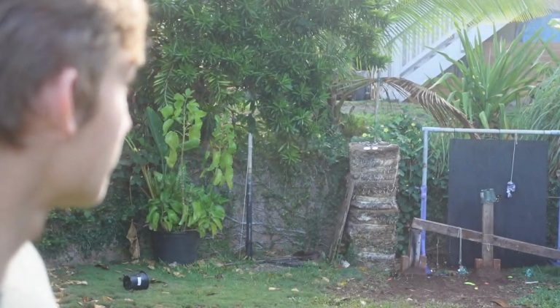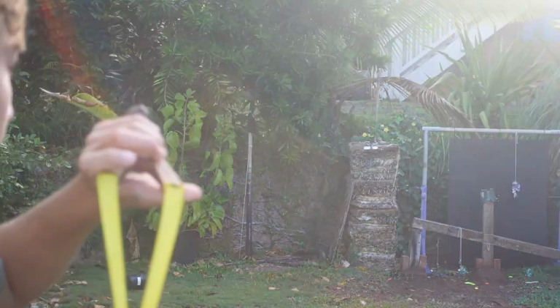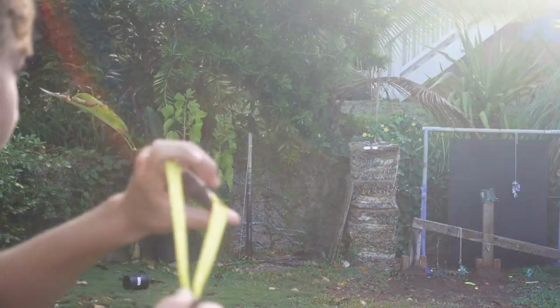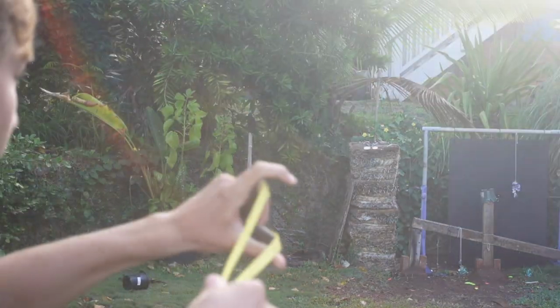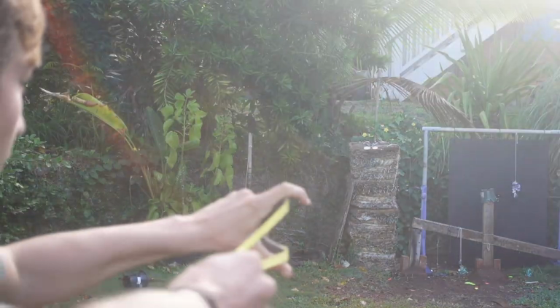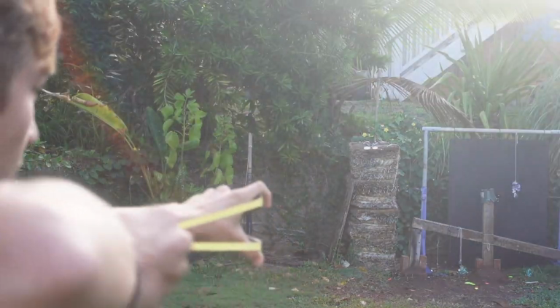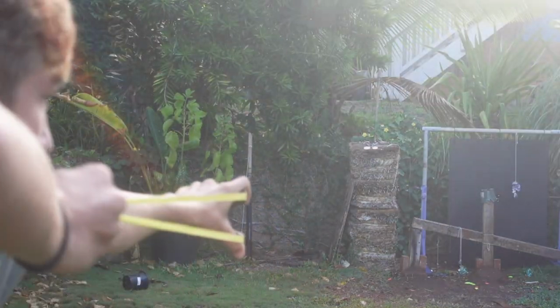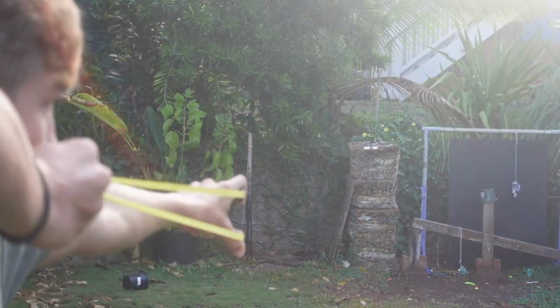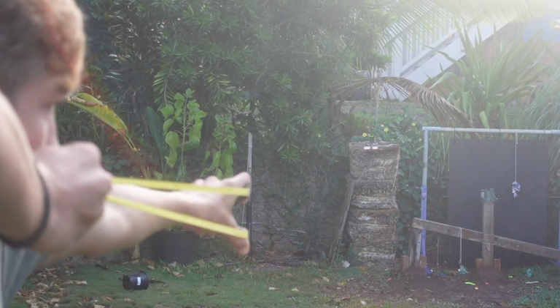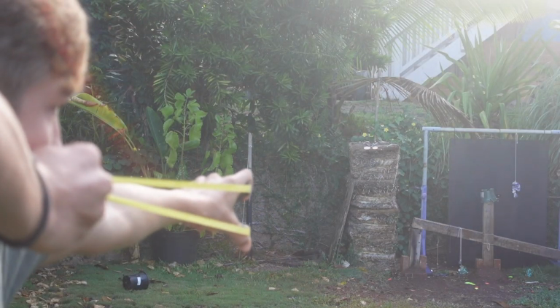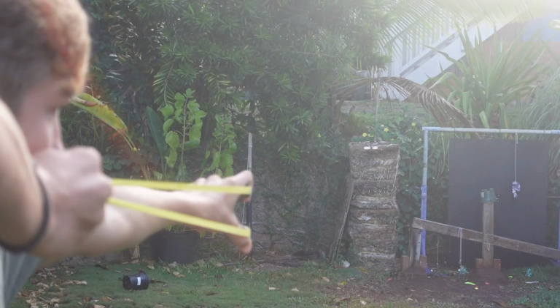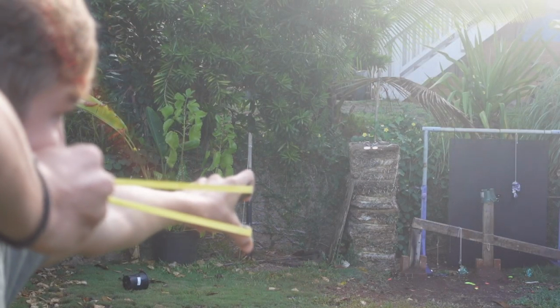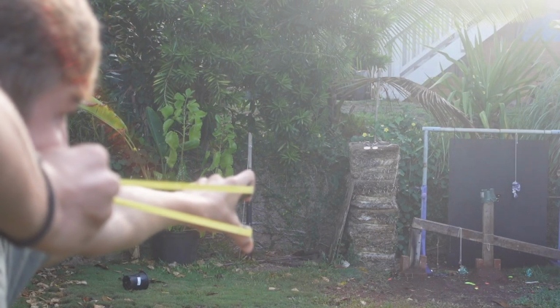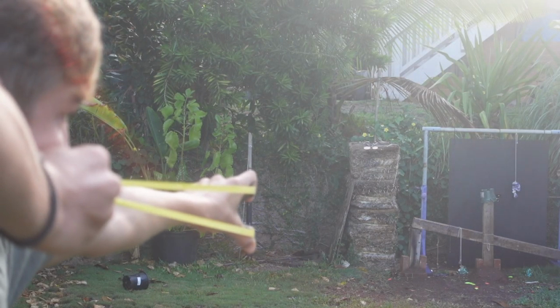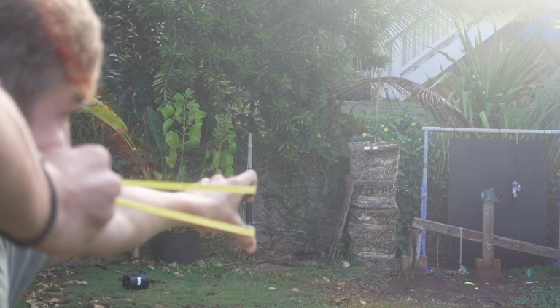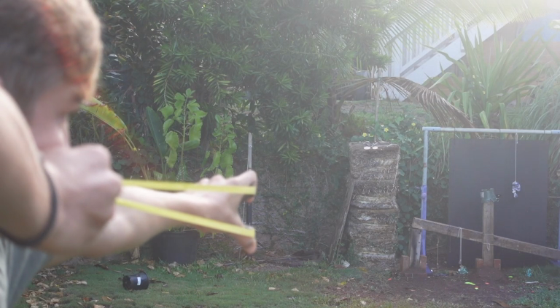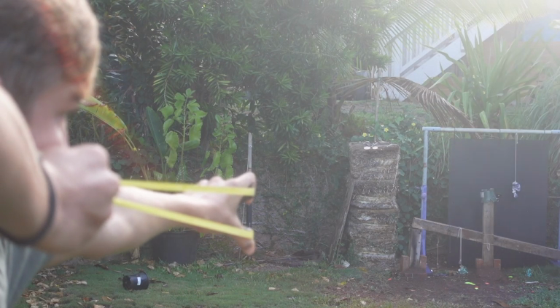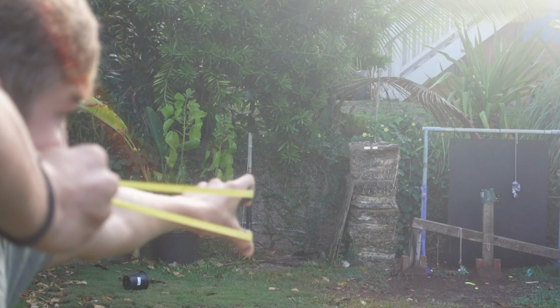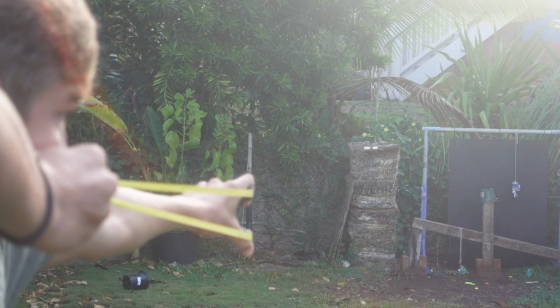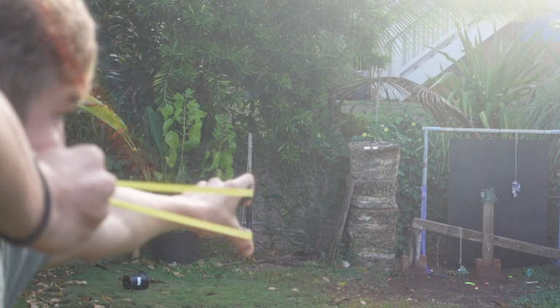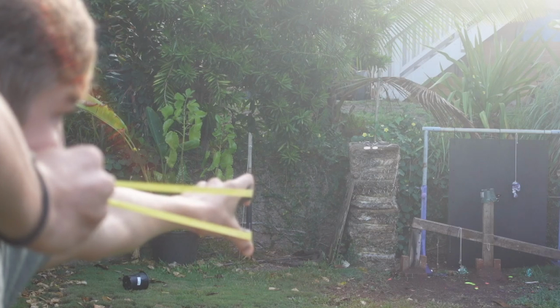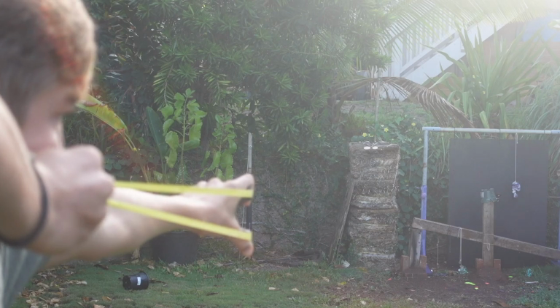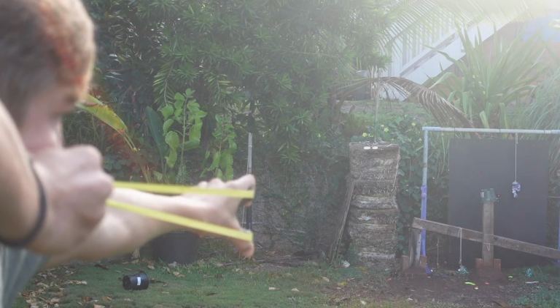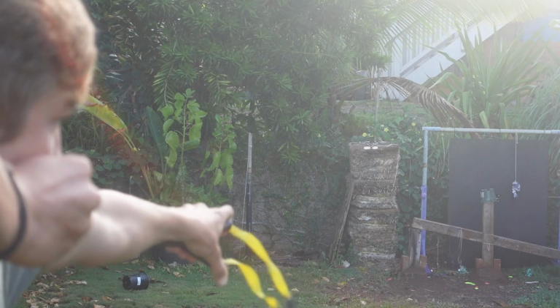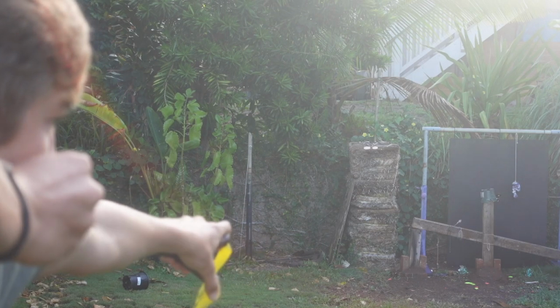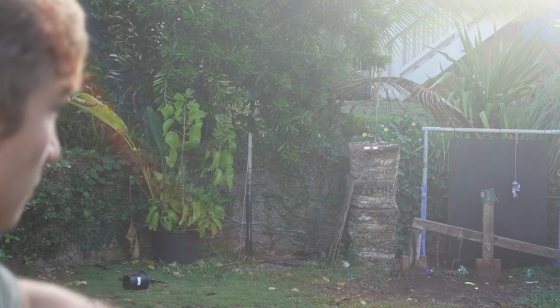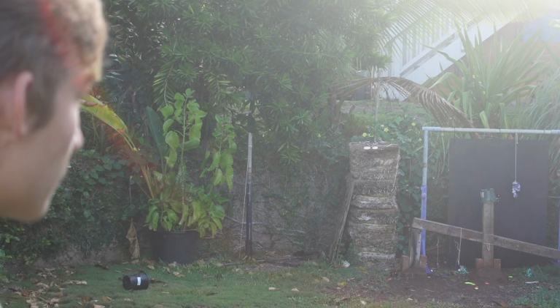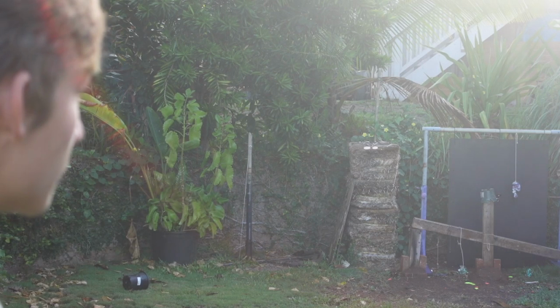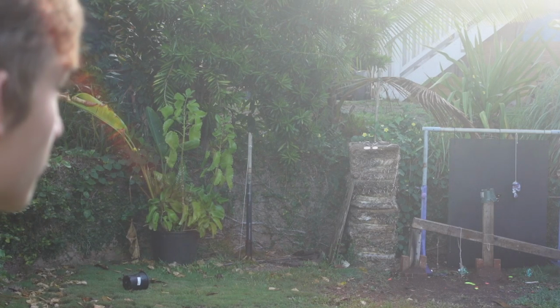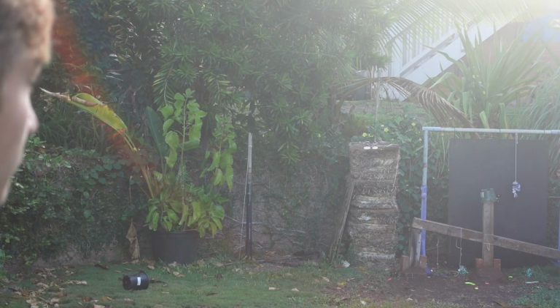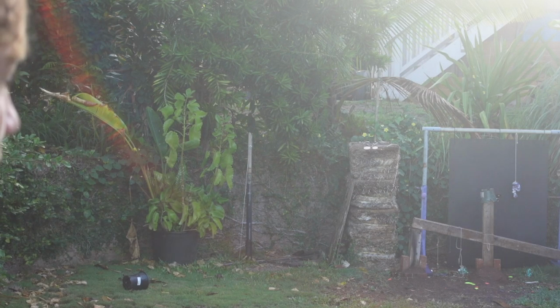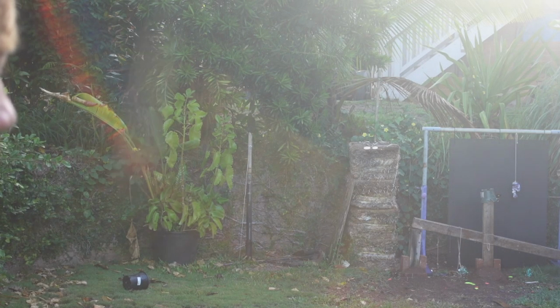There's a quarter right here. I'm gonna focus on the head of the quarter. Gone.